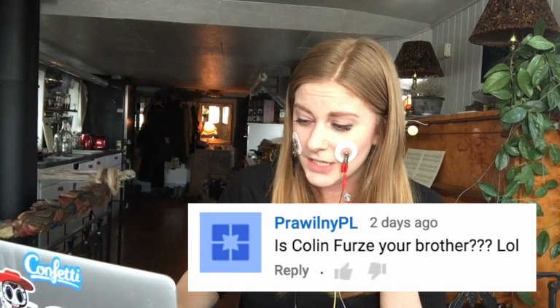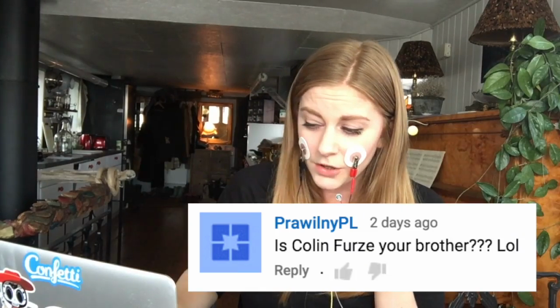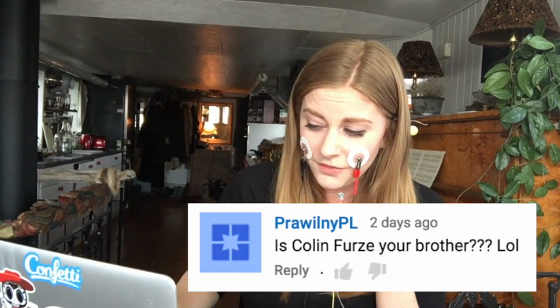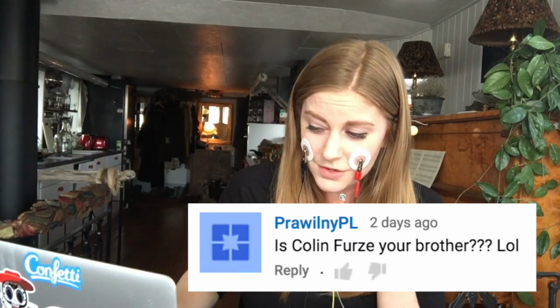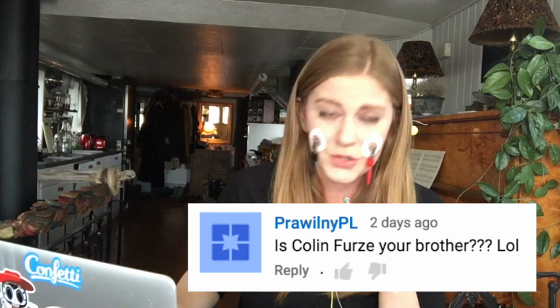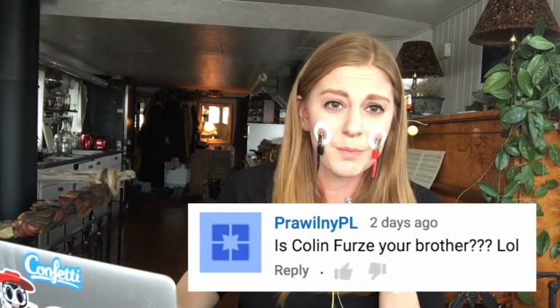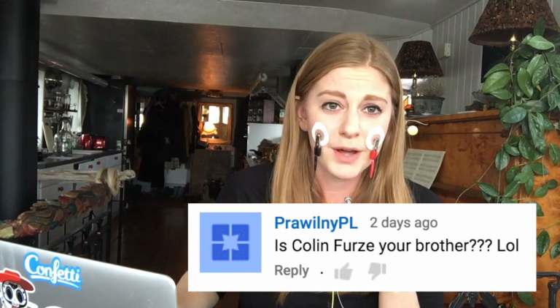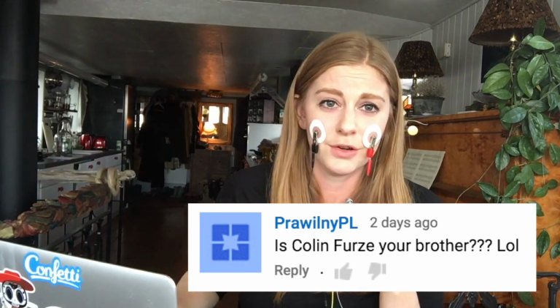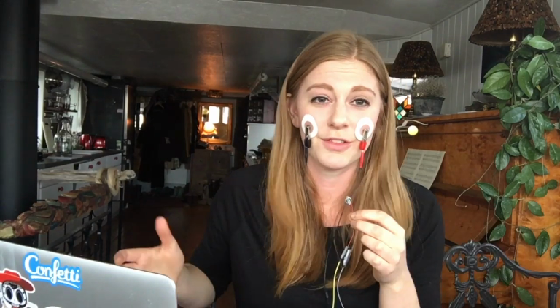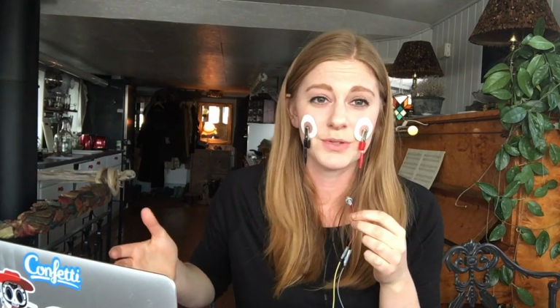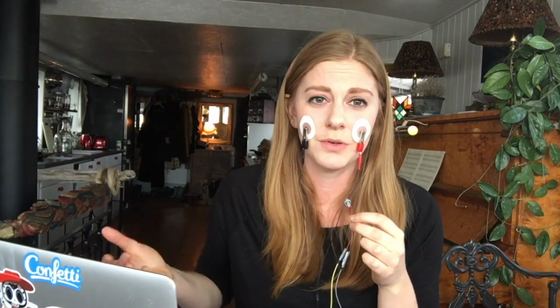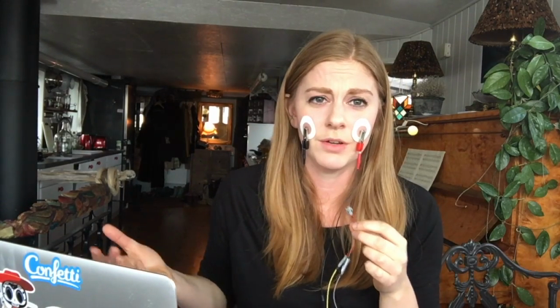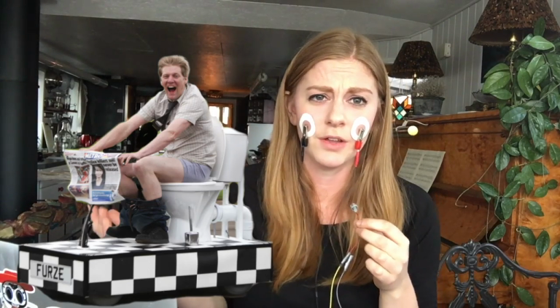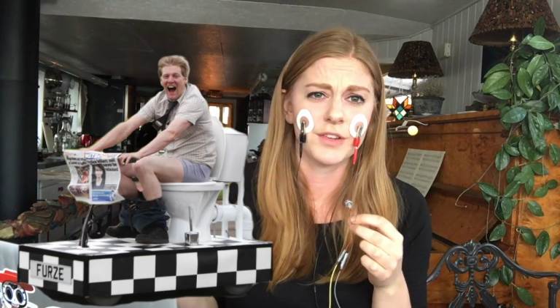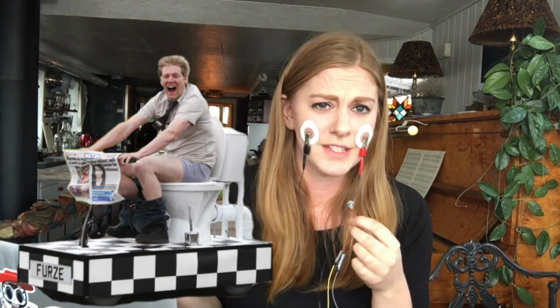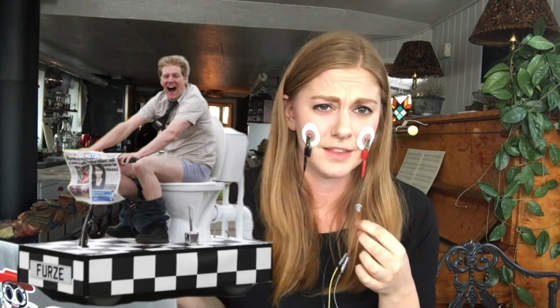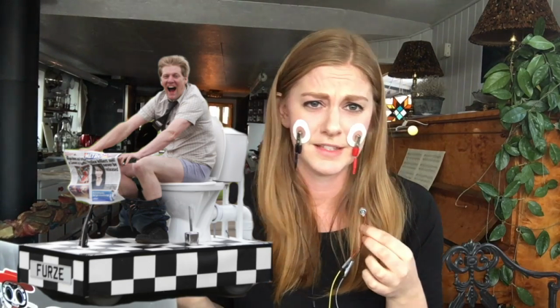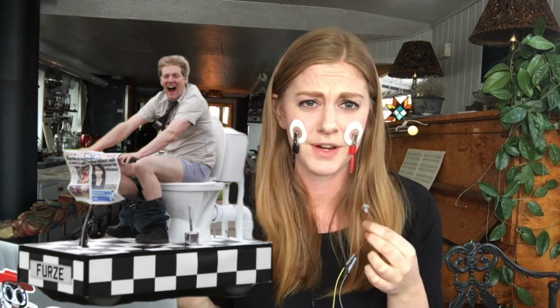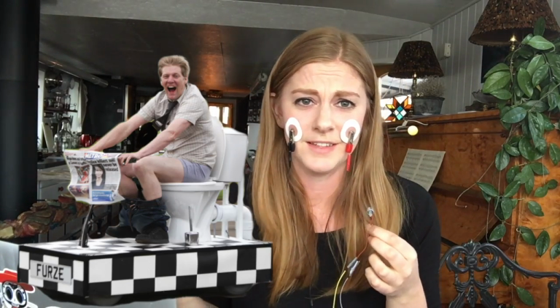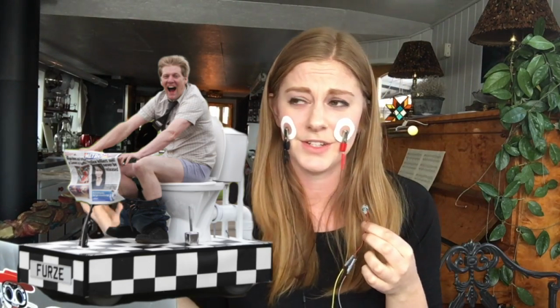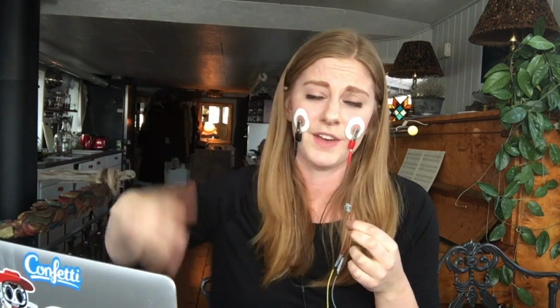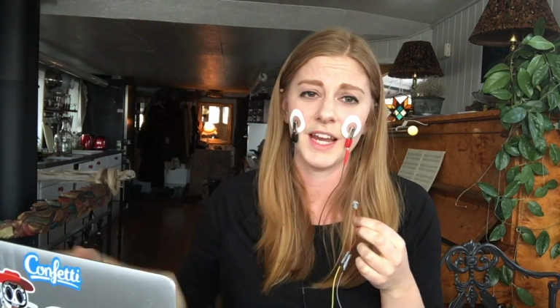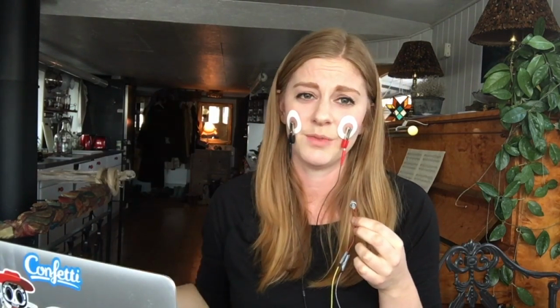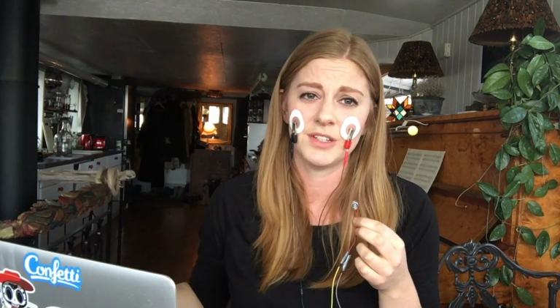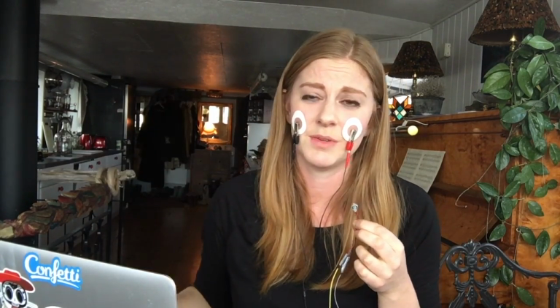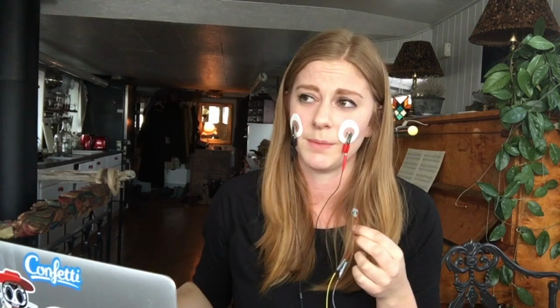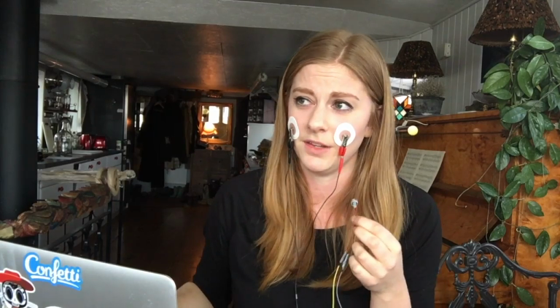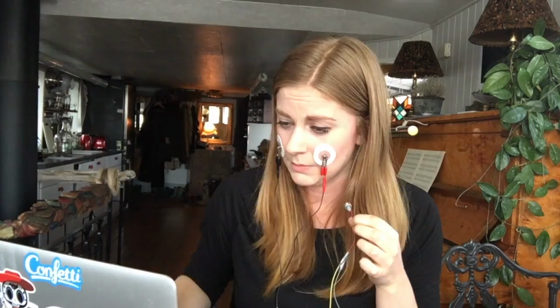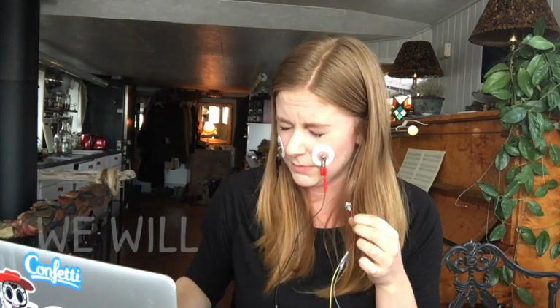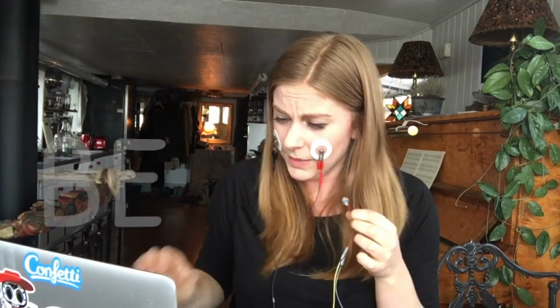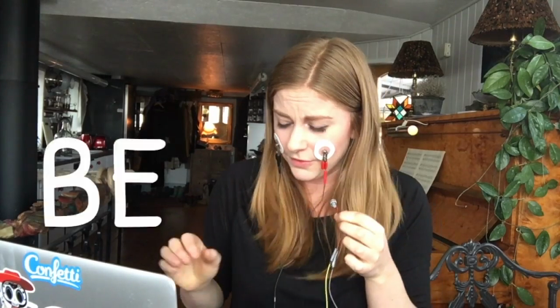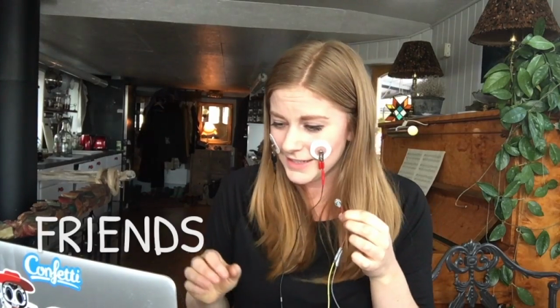'Is Colin Furze your brother?' For those of you who don't know, Colin Furze is like this crazy inventor. I kind of wish he was my brother. Maybe we will be friends.